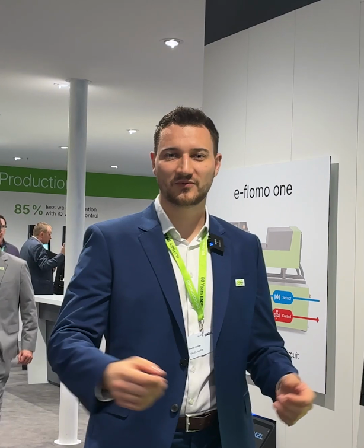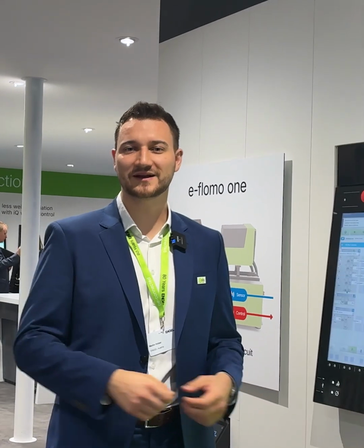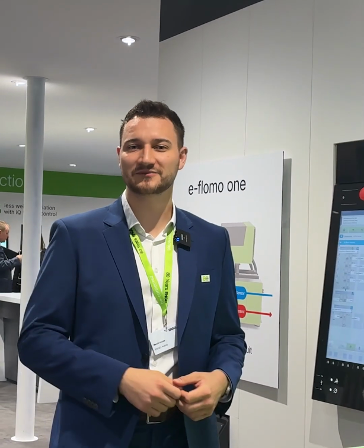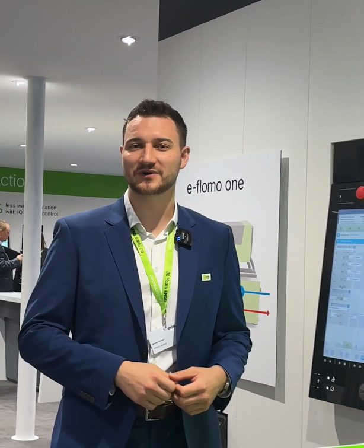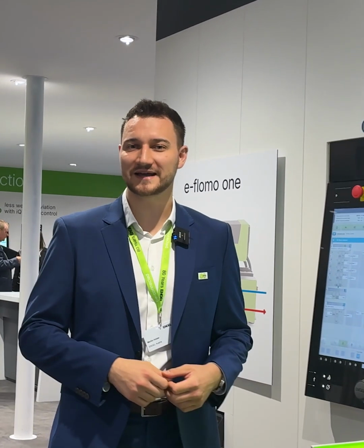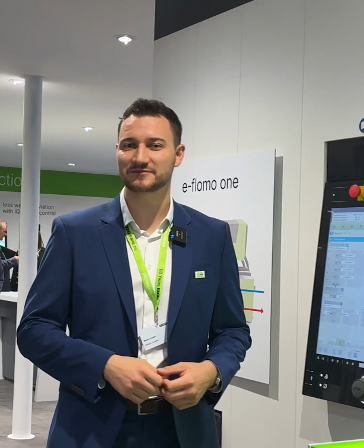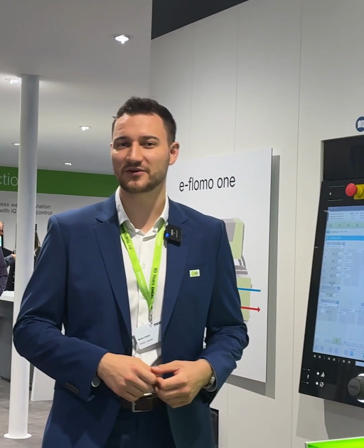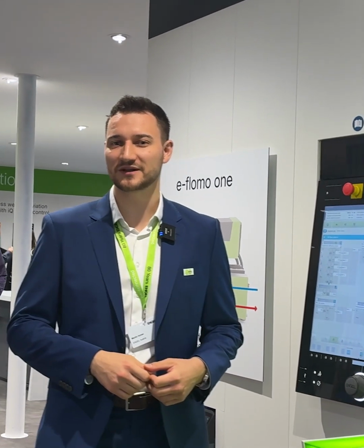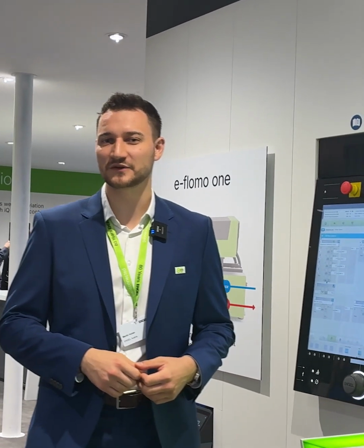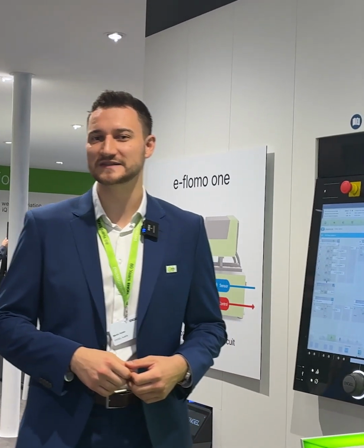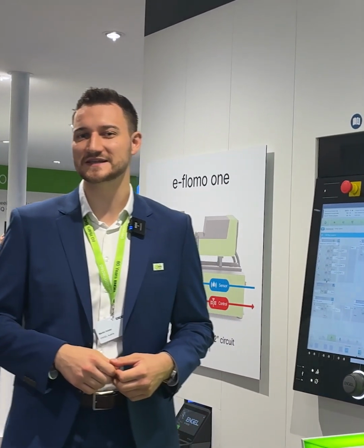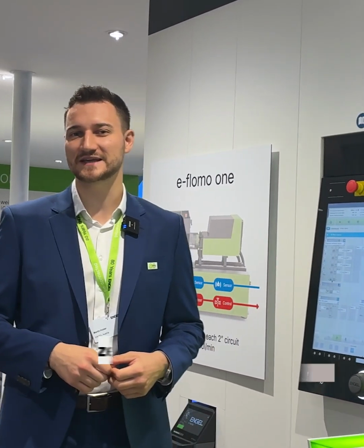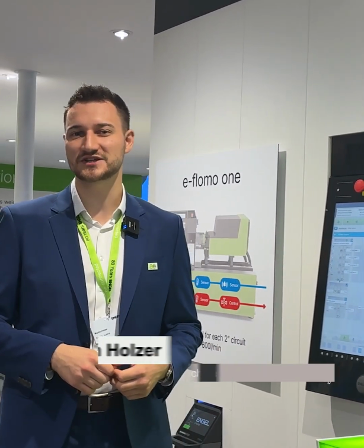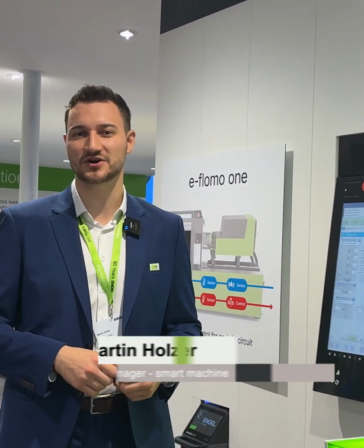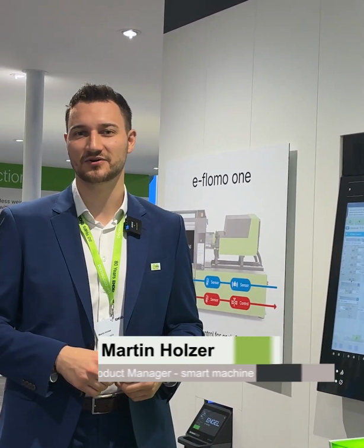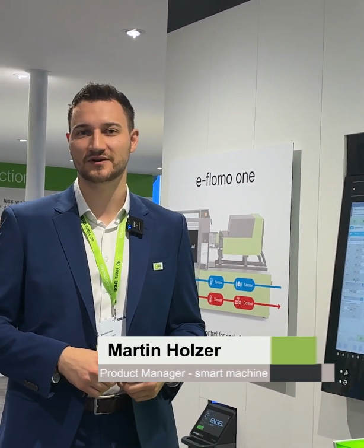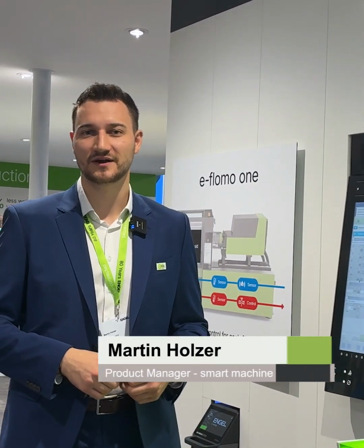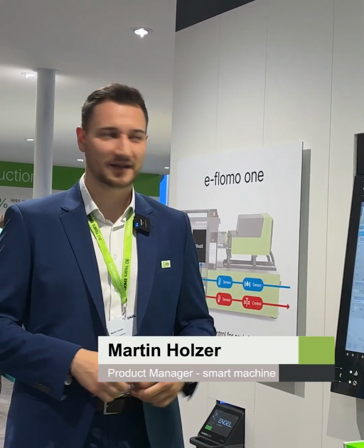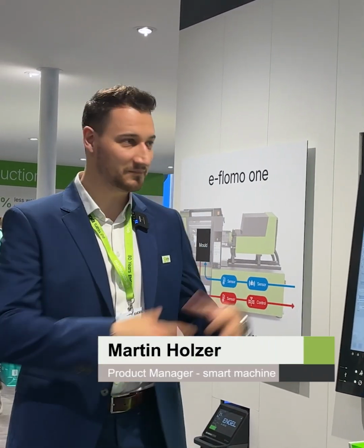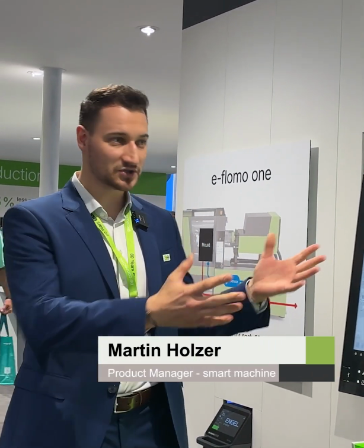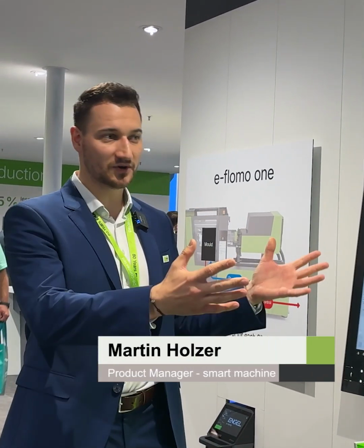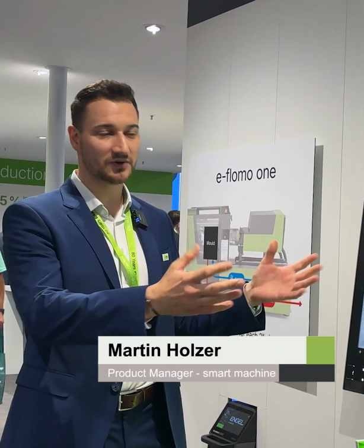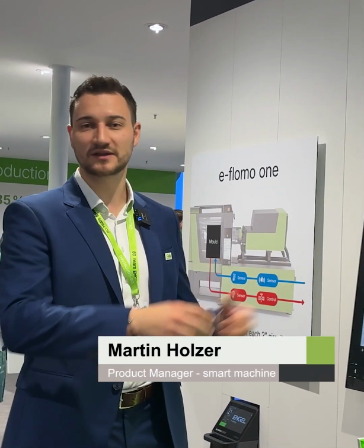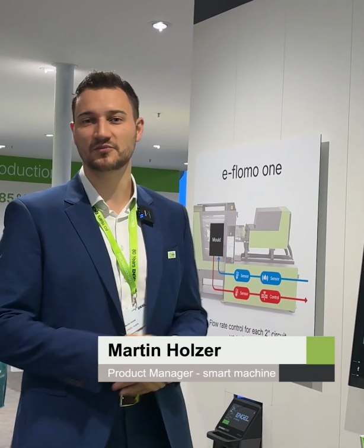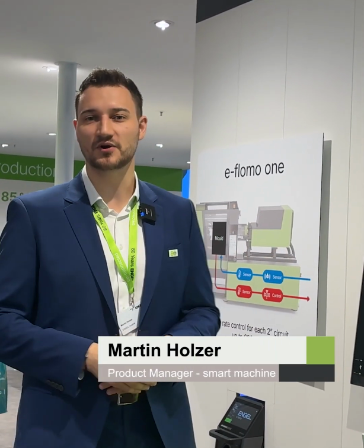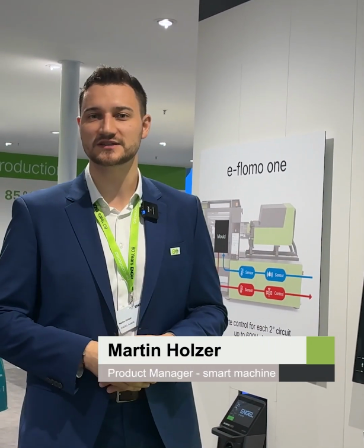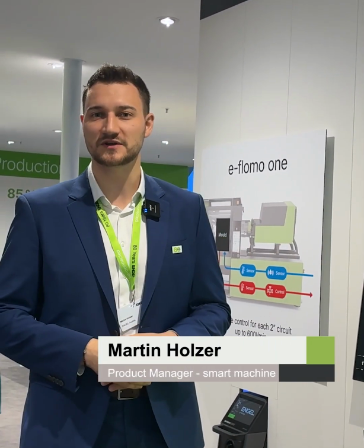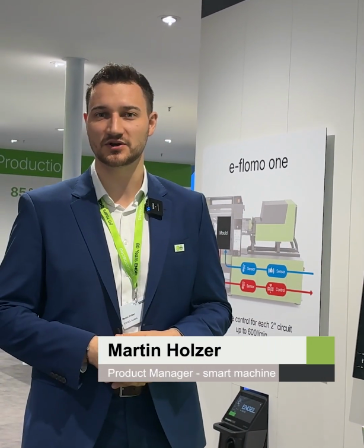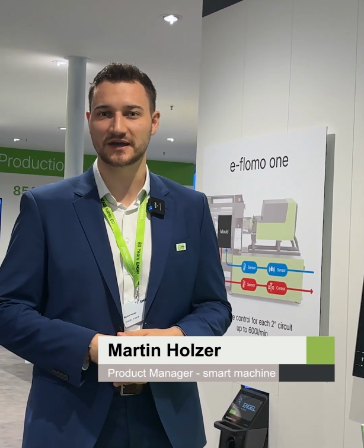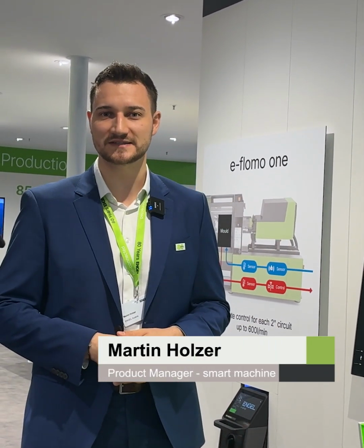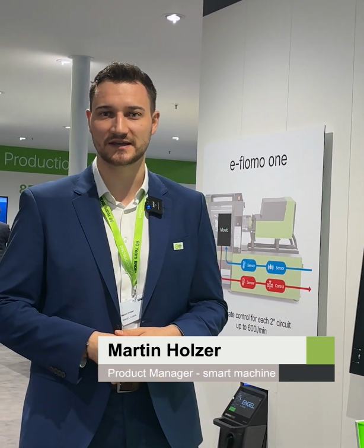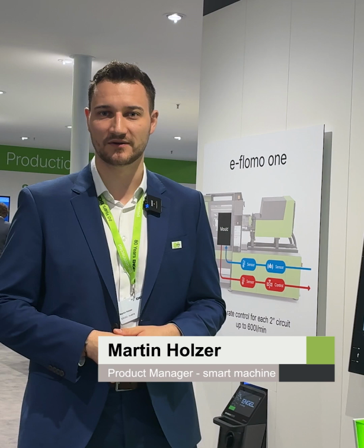Welcome to our expert corner for this year's K-Show. Let me show you the new products we are showcasing here.